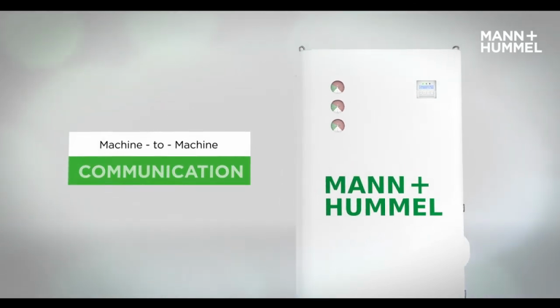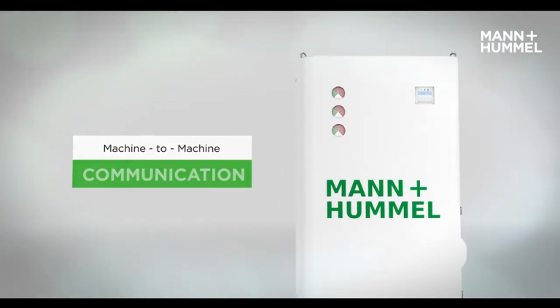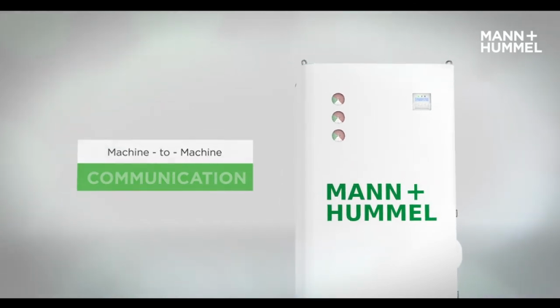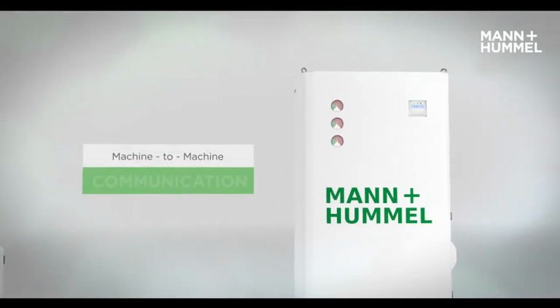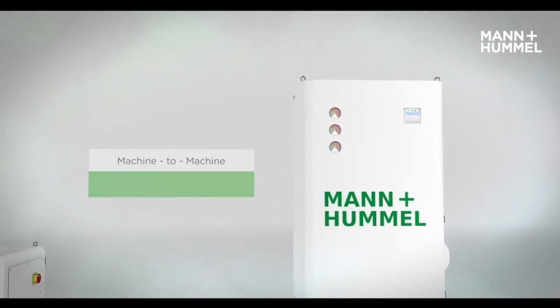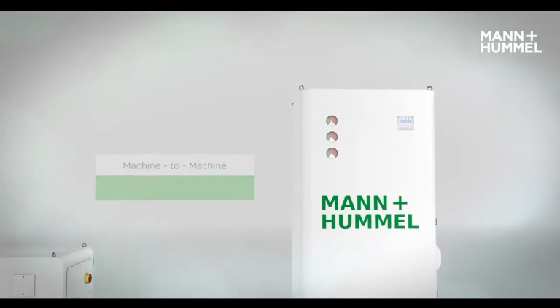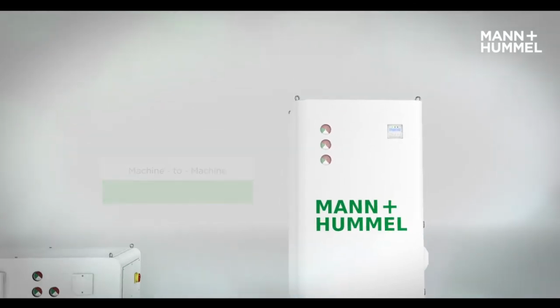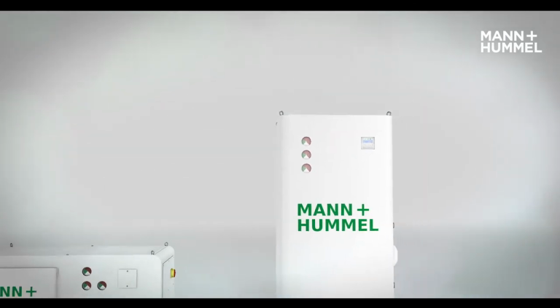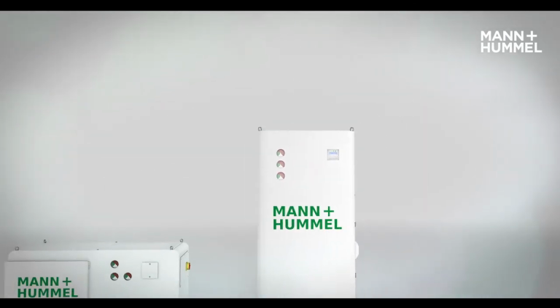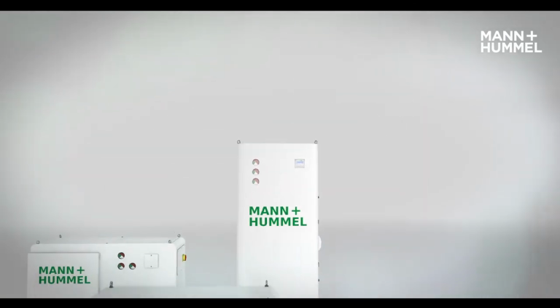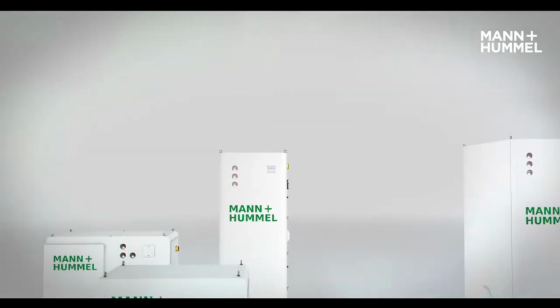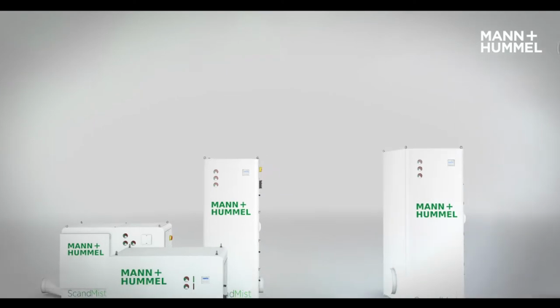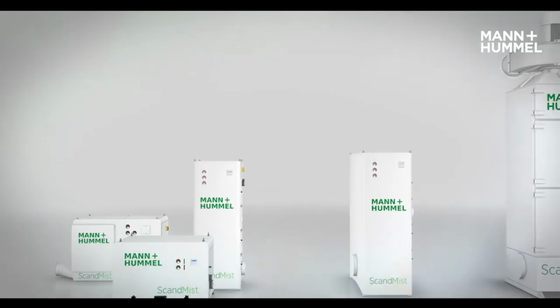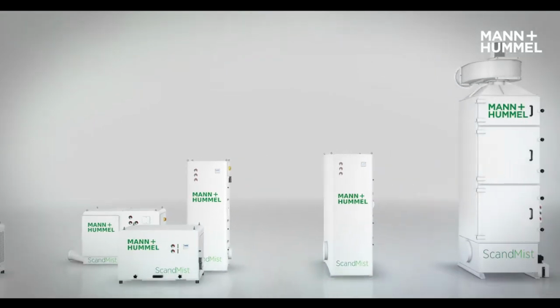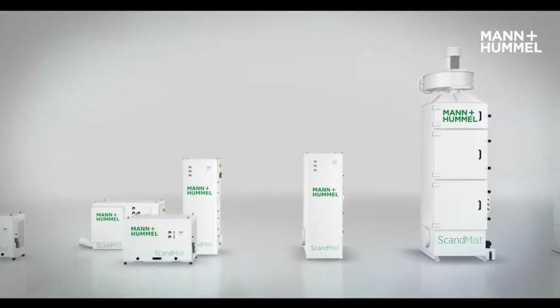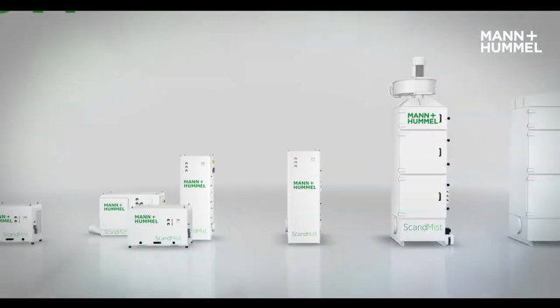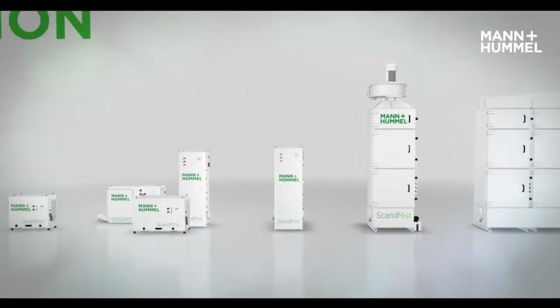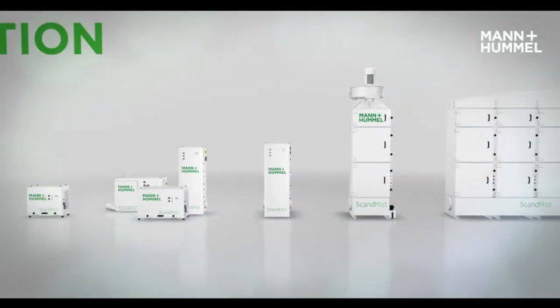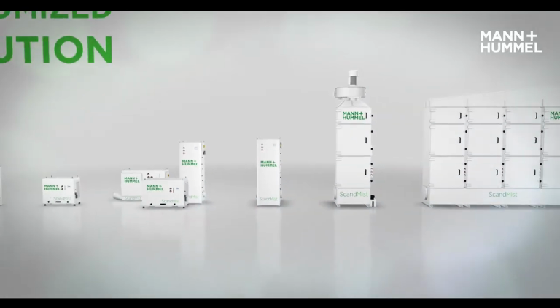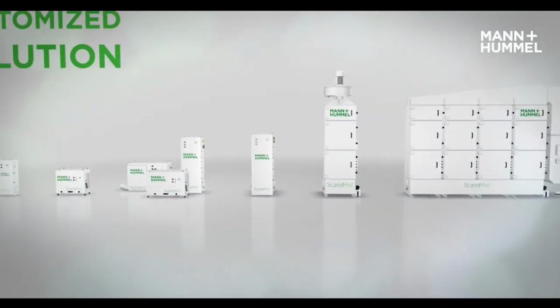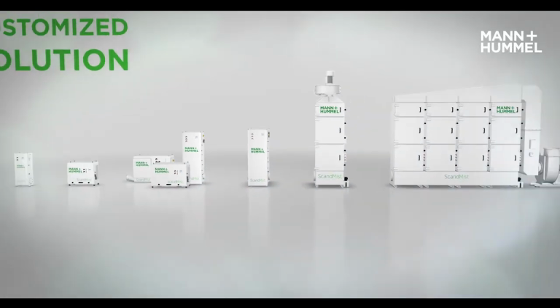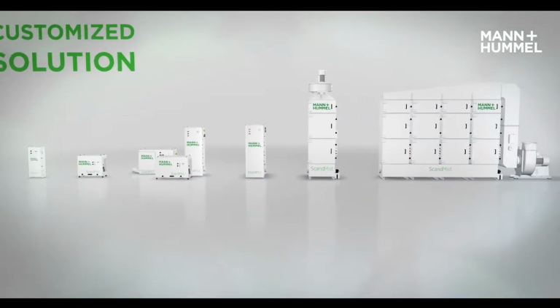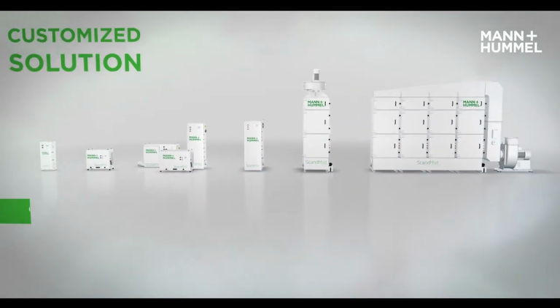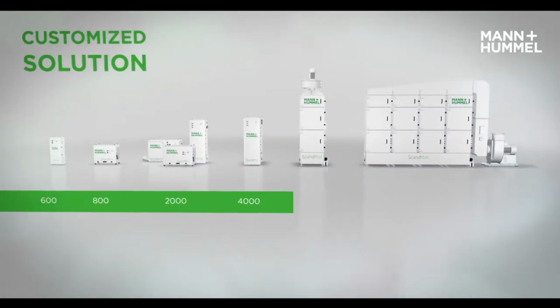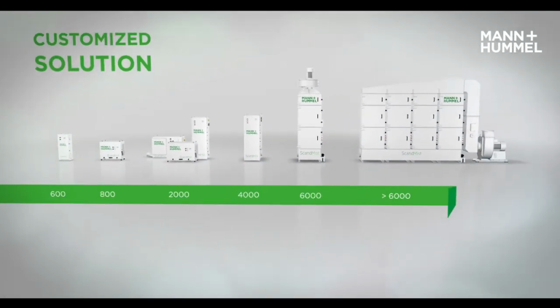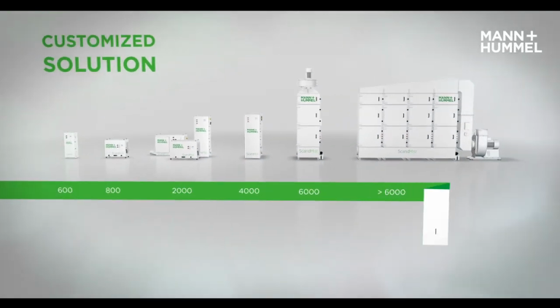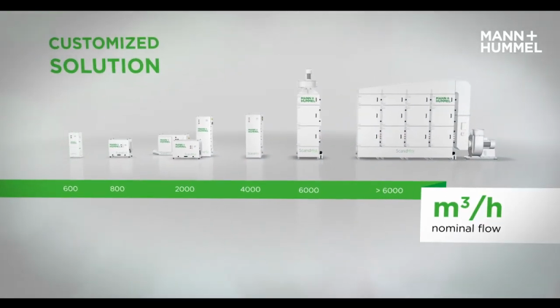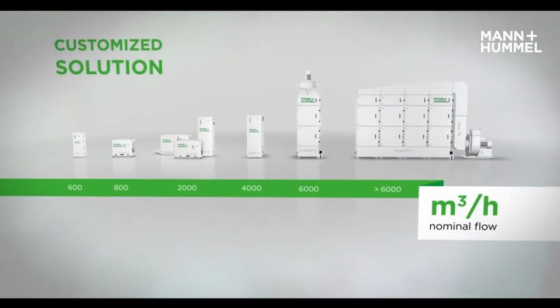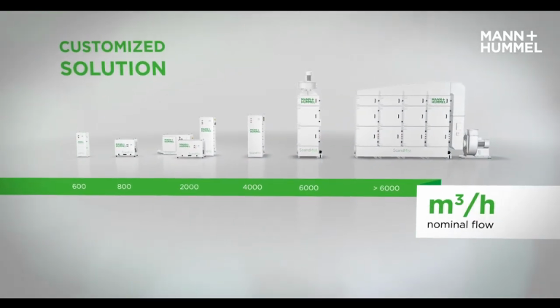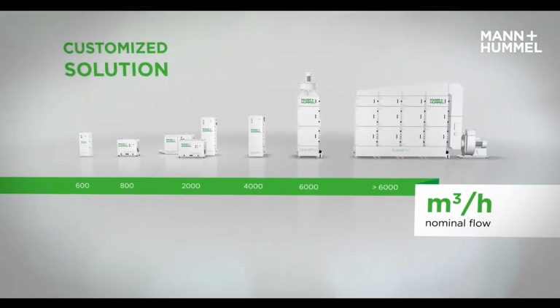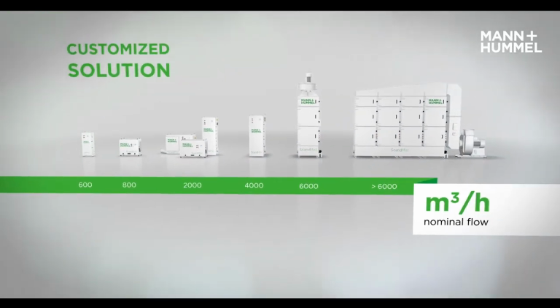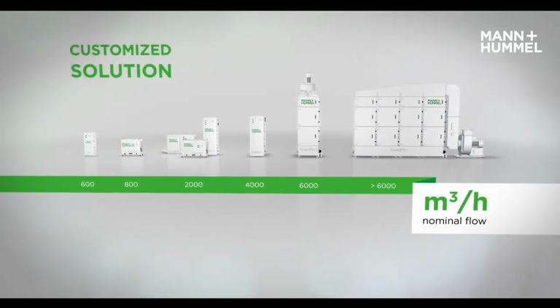Mann & Hummel offers a tailor-made and efficient solution for every customer, thanks to its portfolio of different devices and various filter elements.